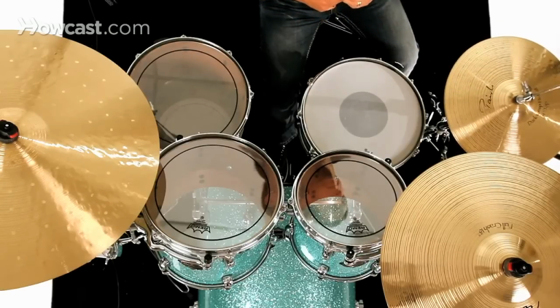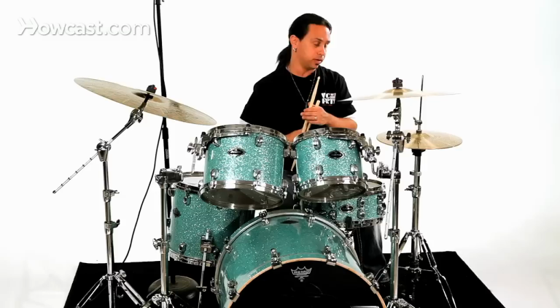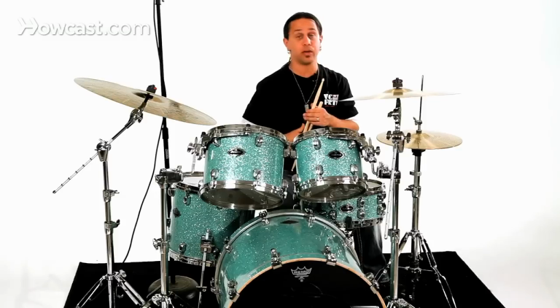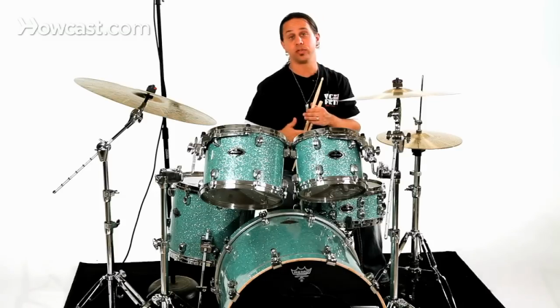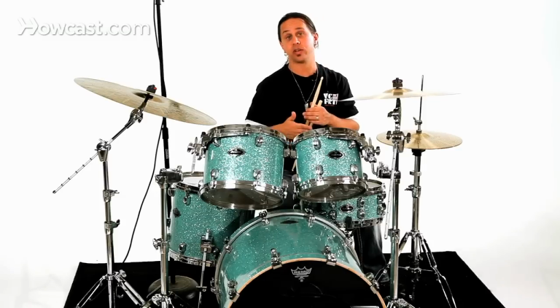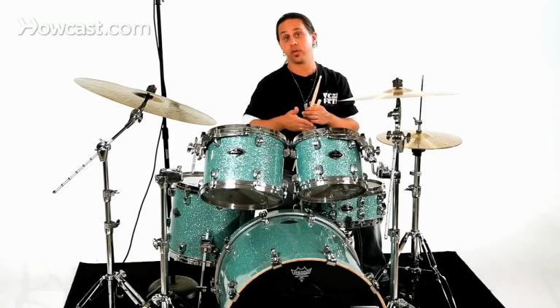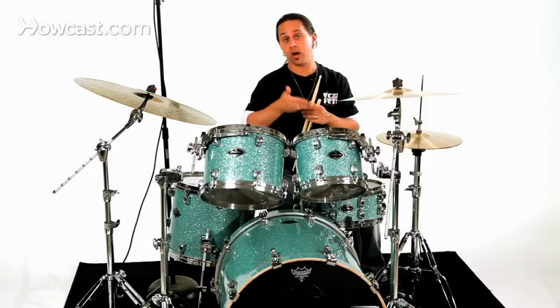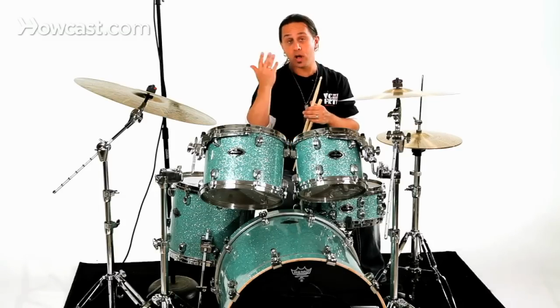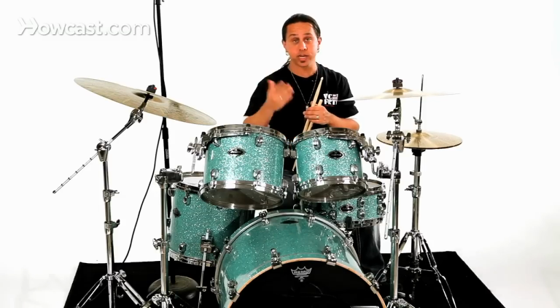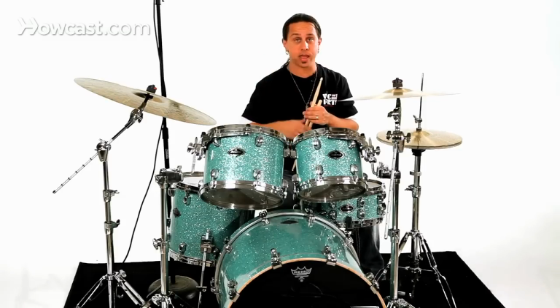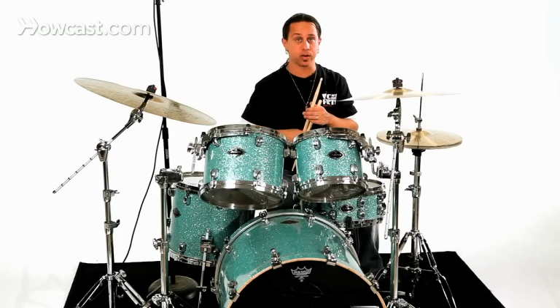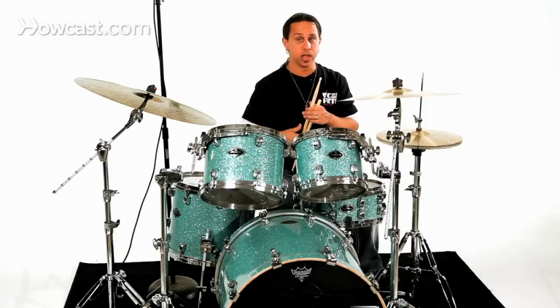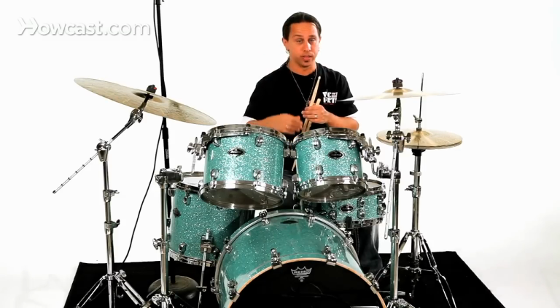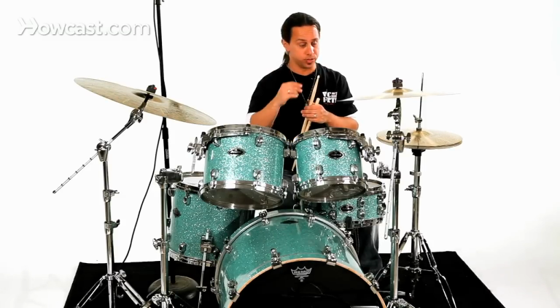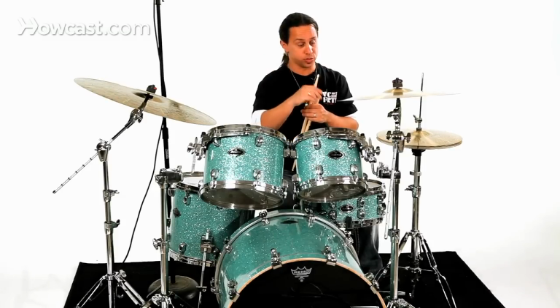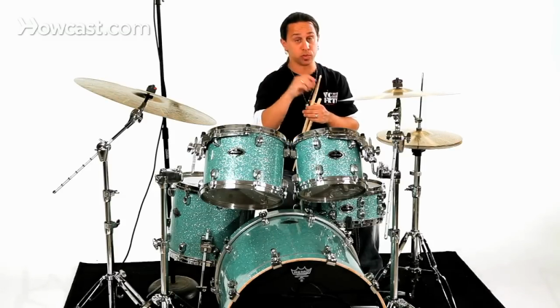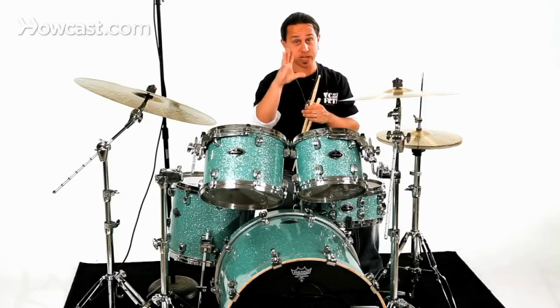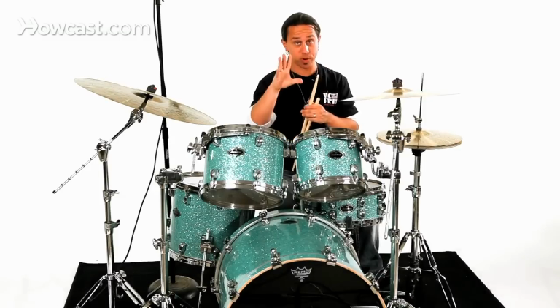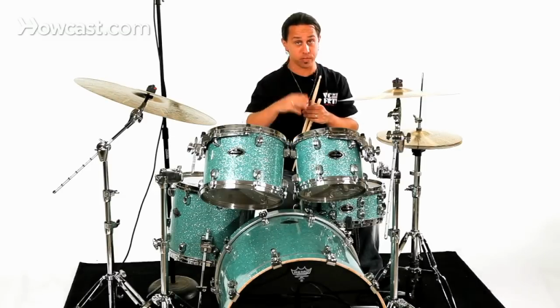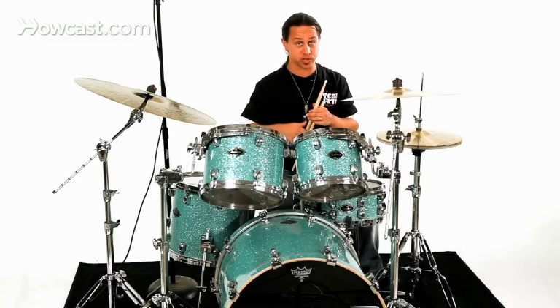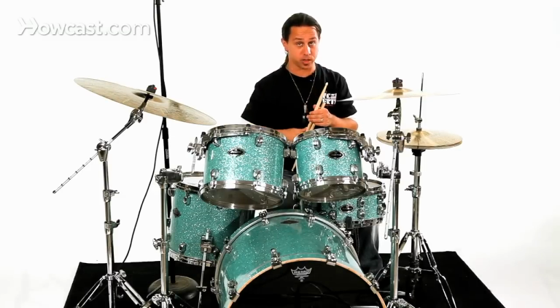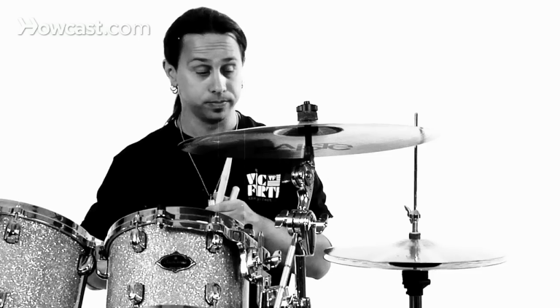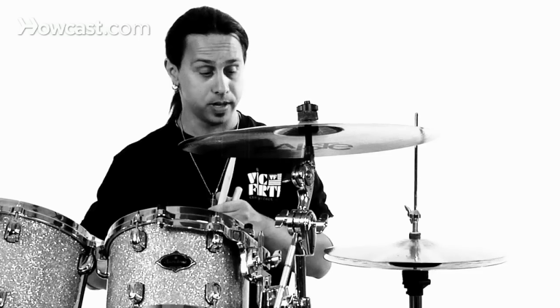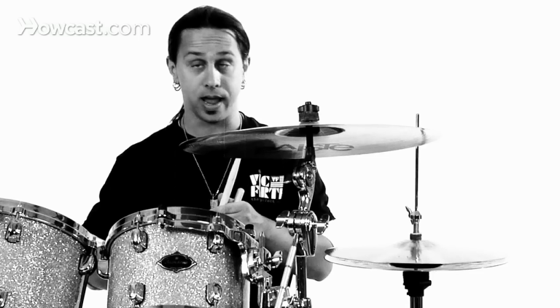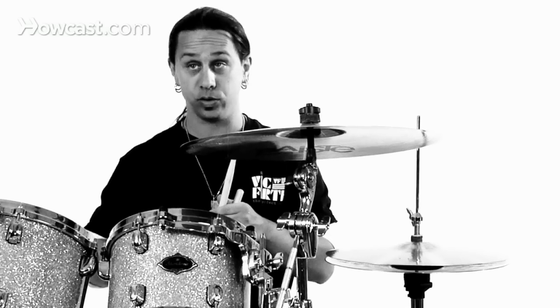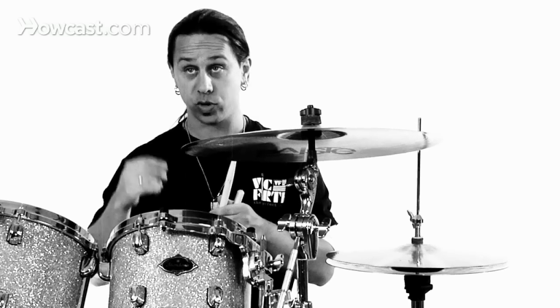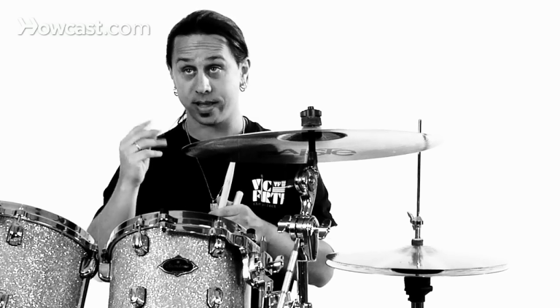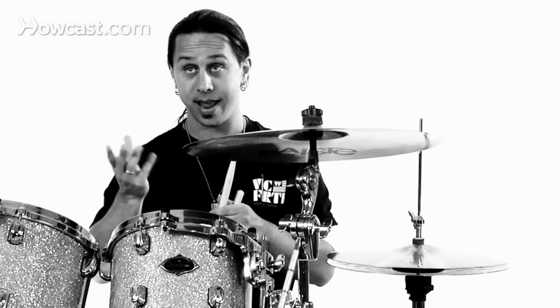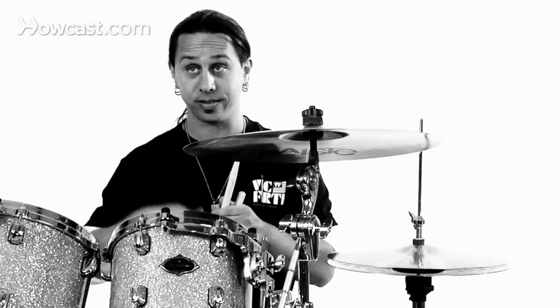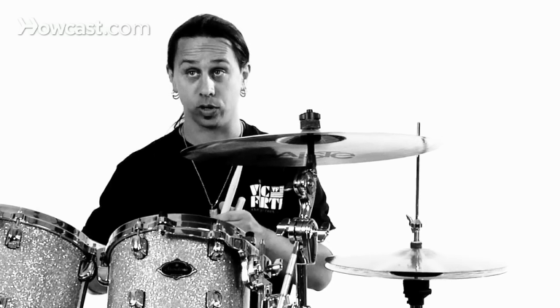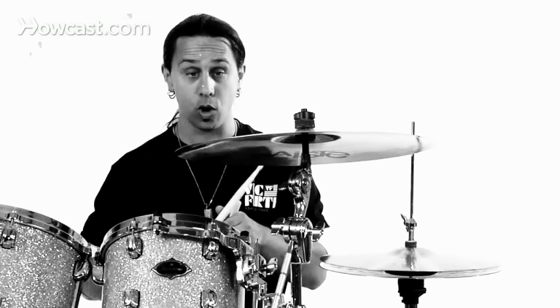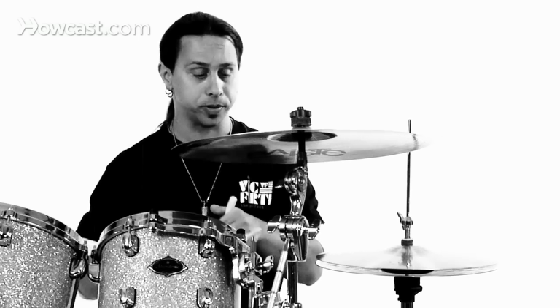Now, if you take your foot off altogether, the two cymbals separate from each other and you strike the hi-hat totally open.